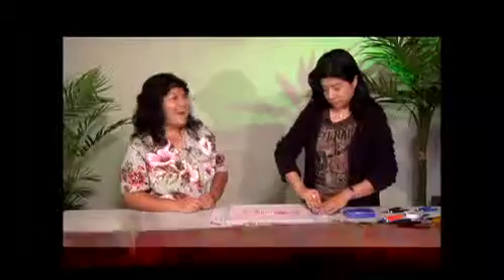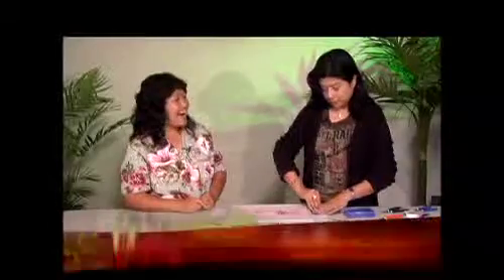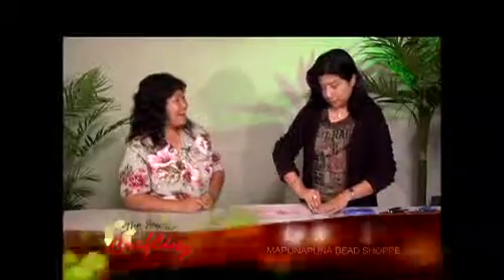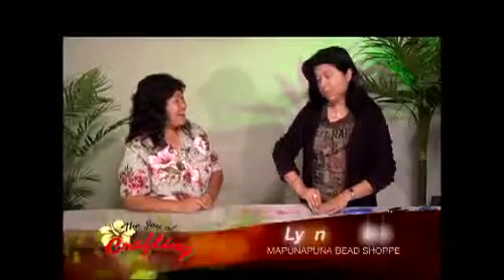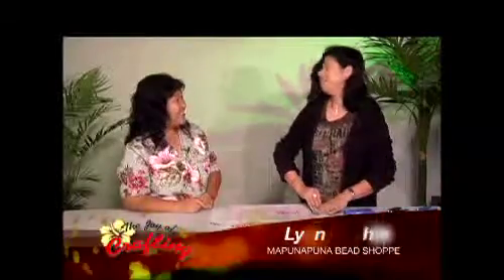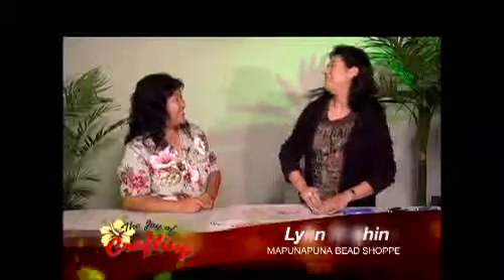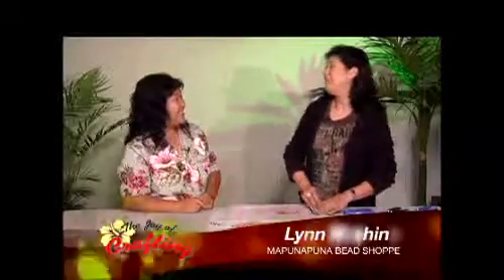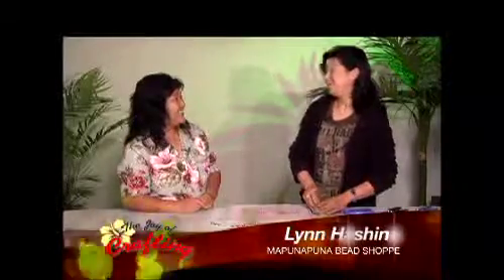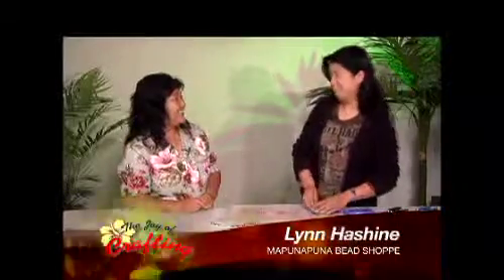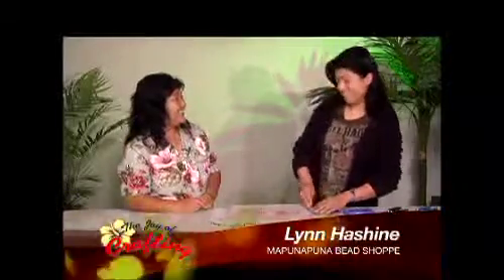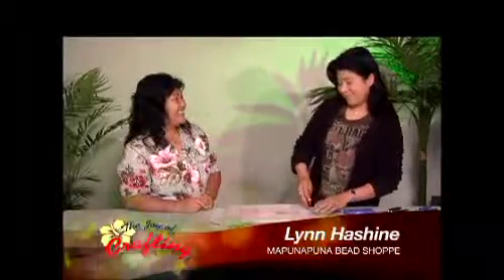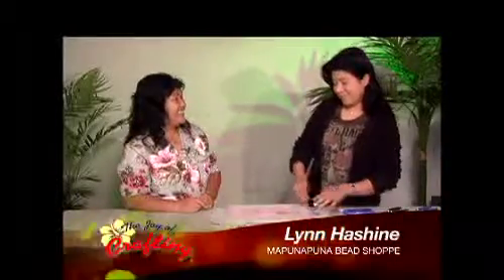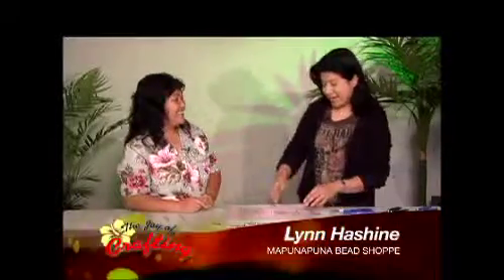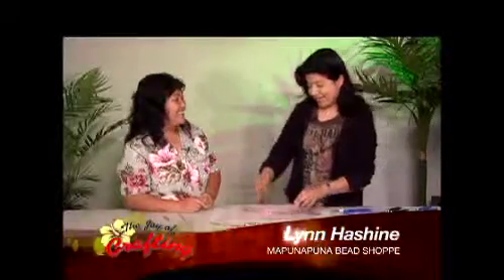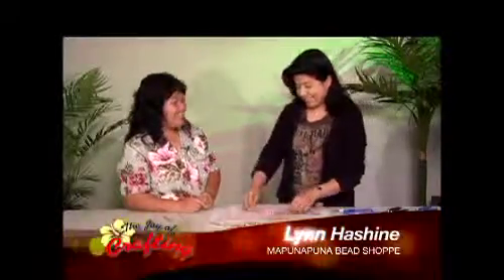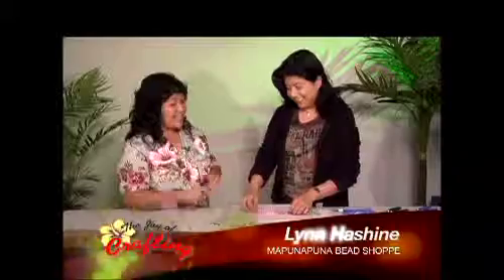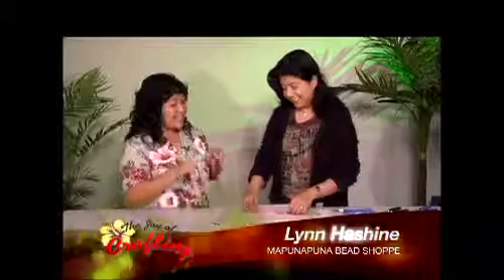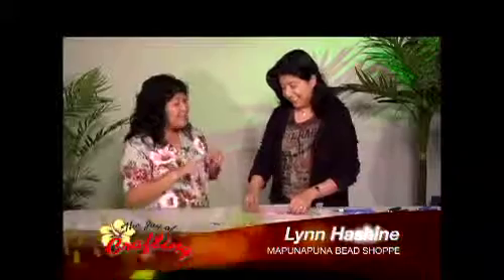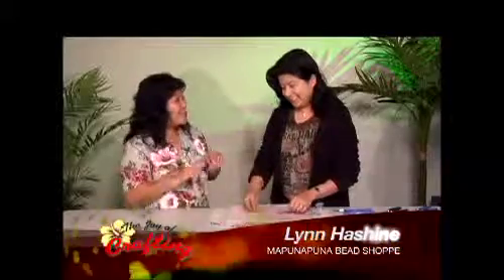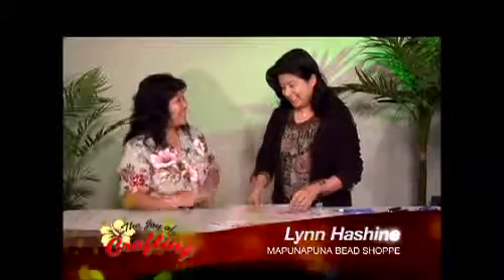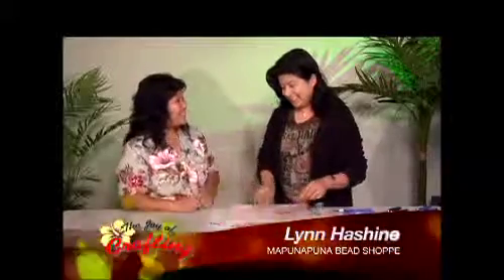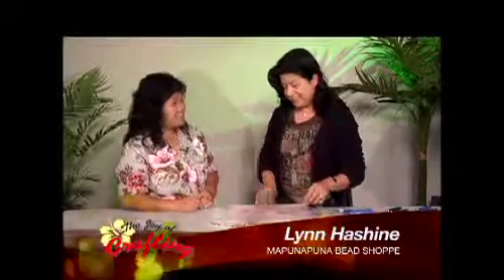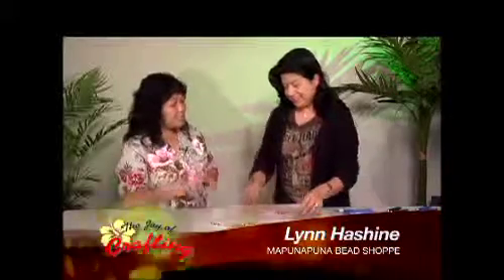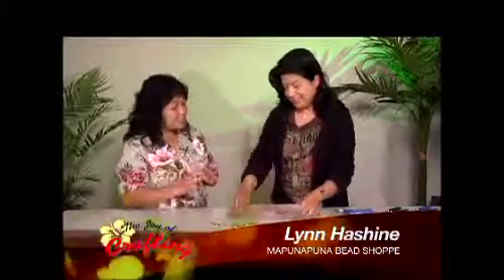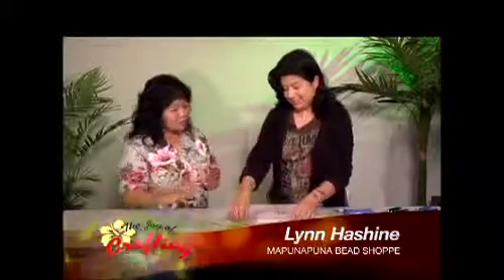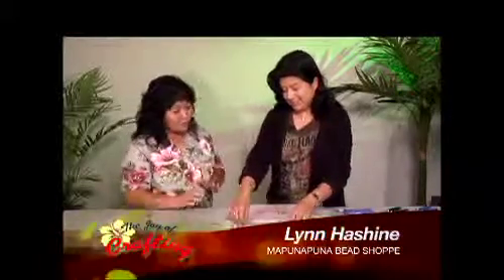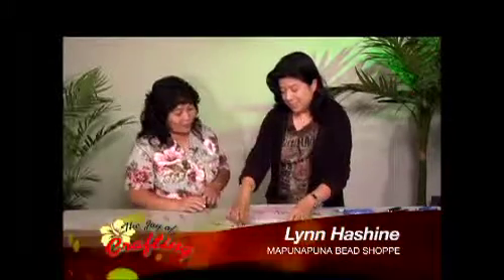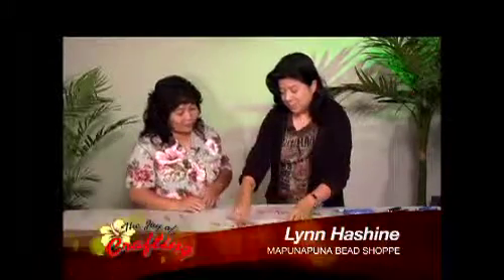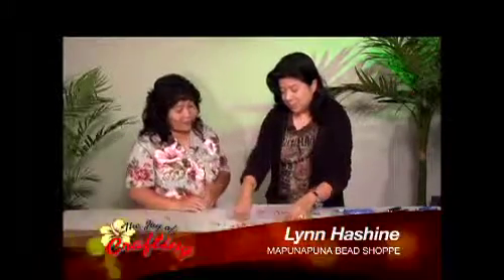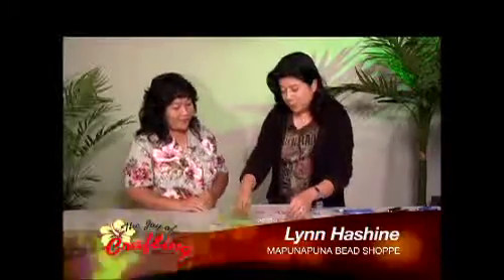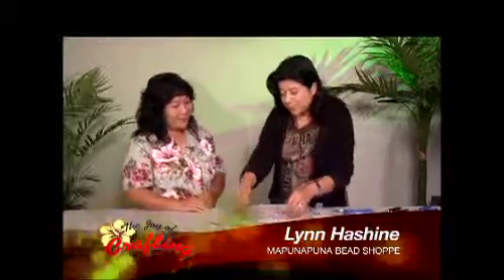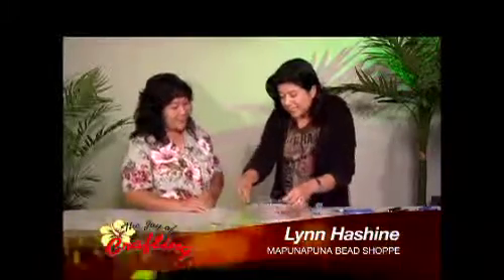Hi Lynn, how are you doing? Thanks for having me back. Thank you for bringing this — it is so cute. It's so cute, yeah.